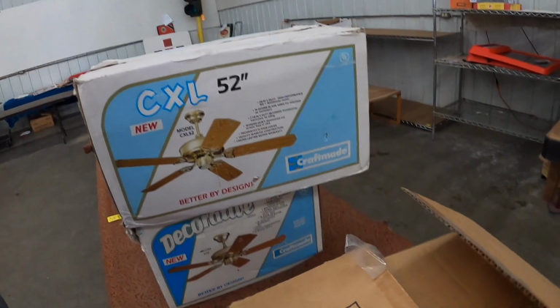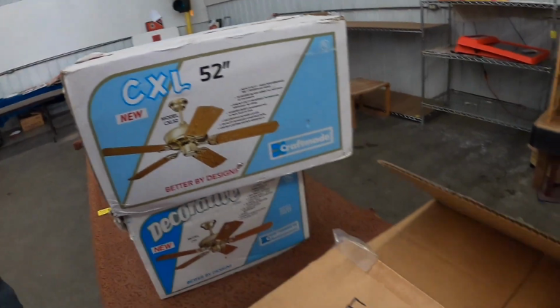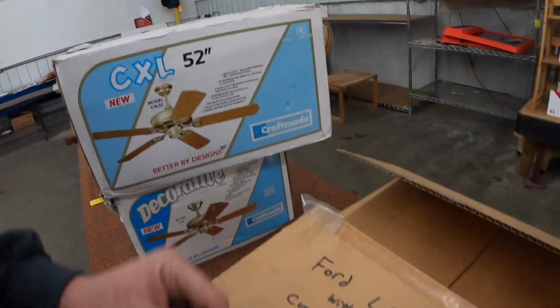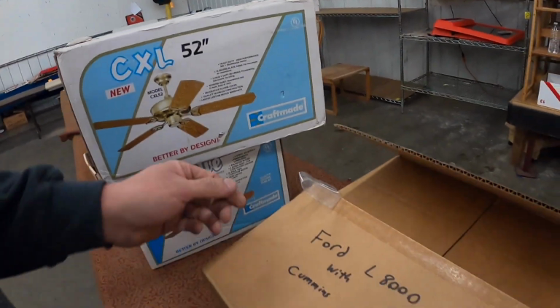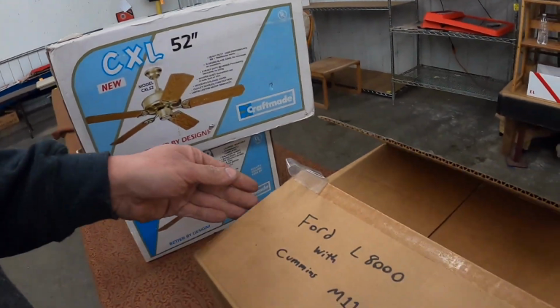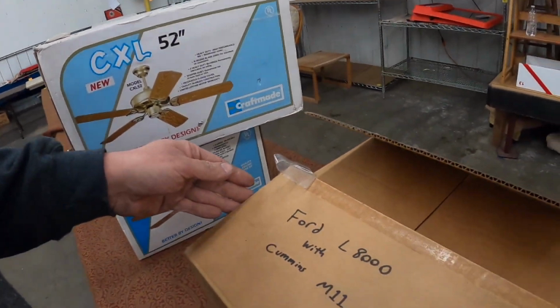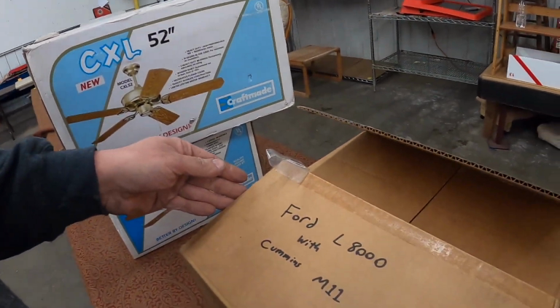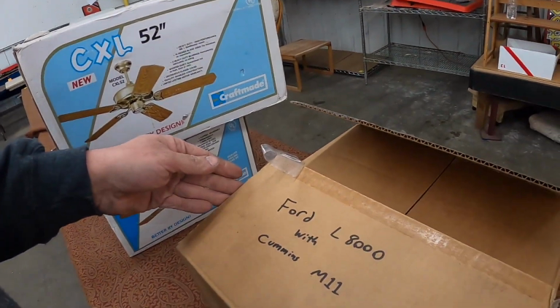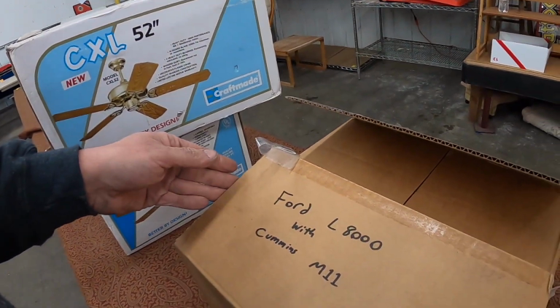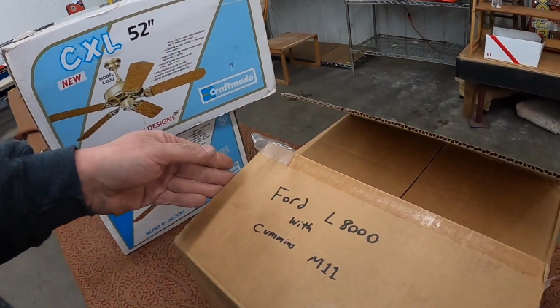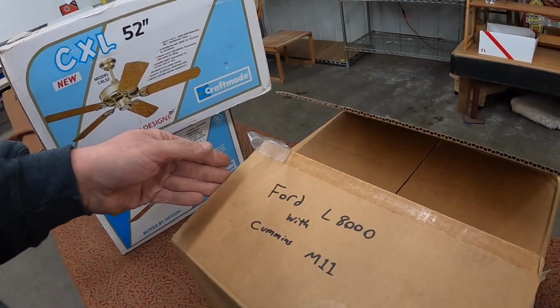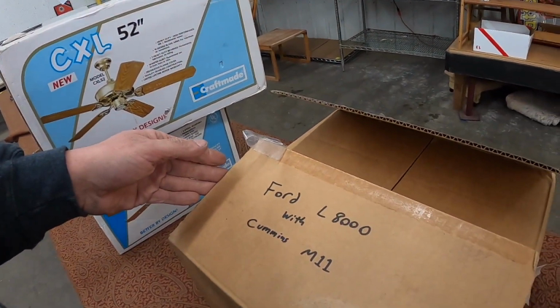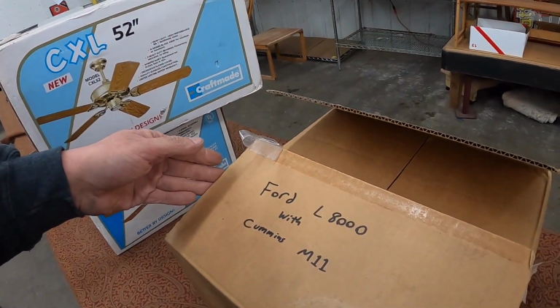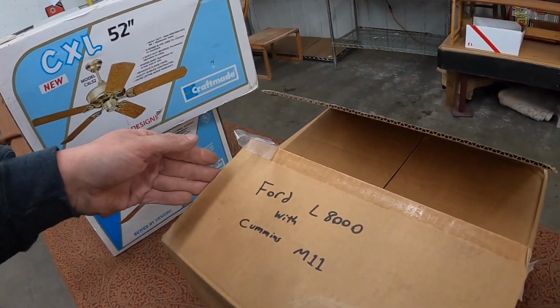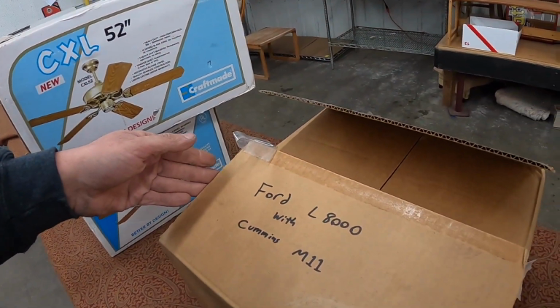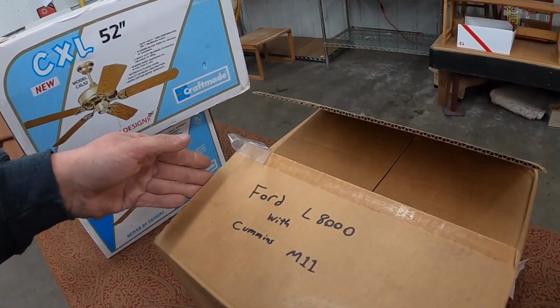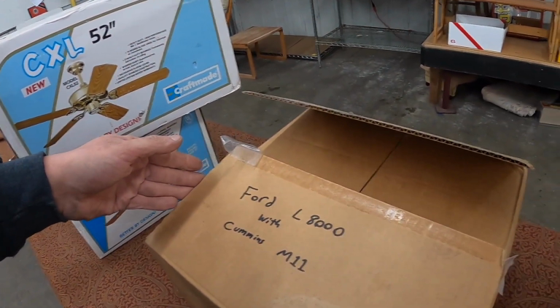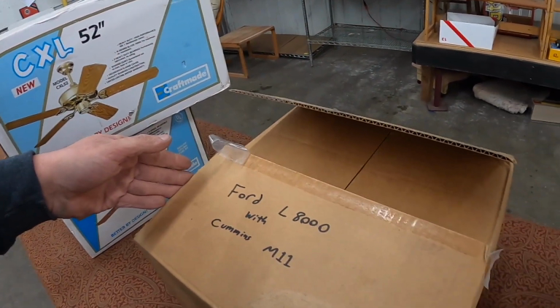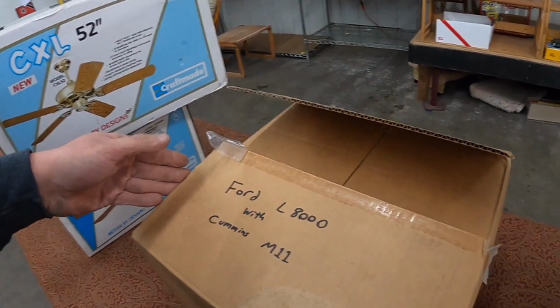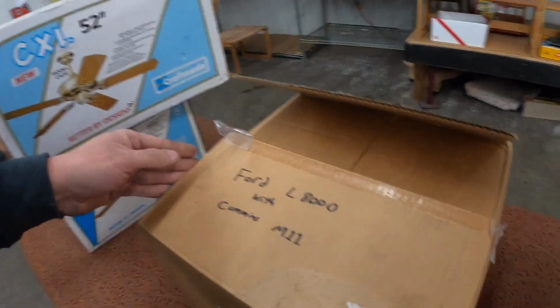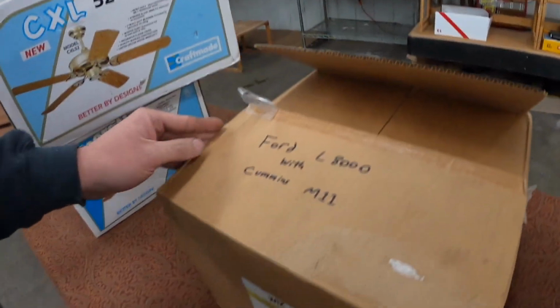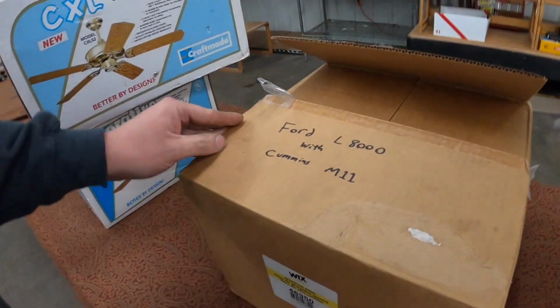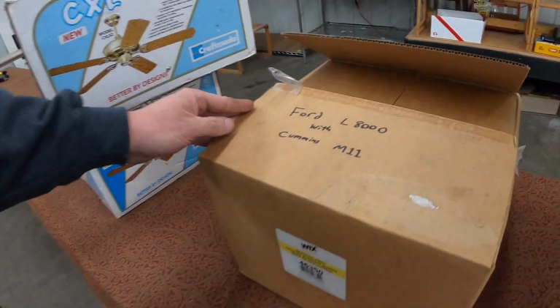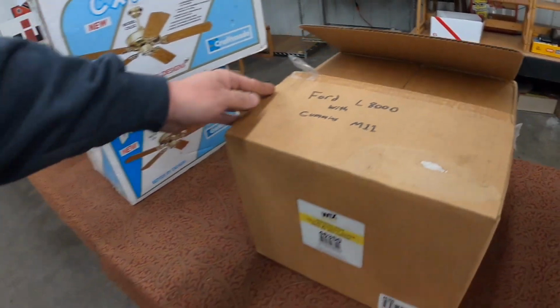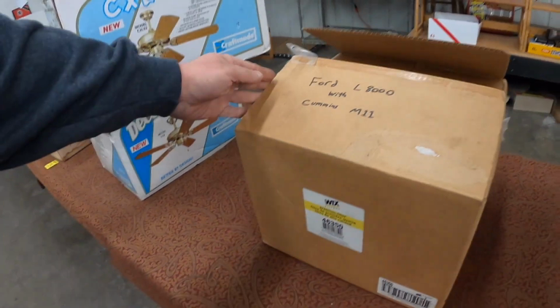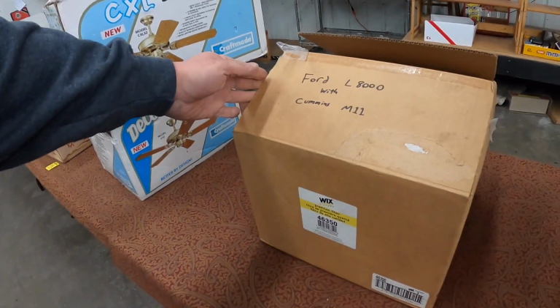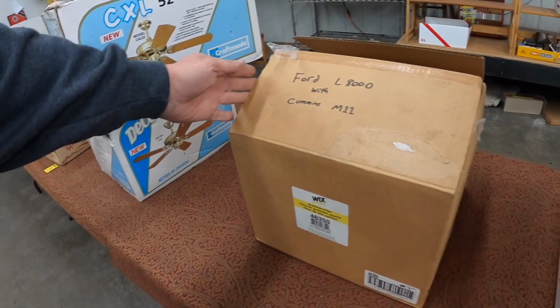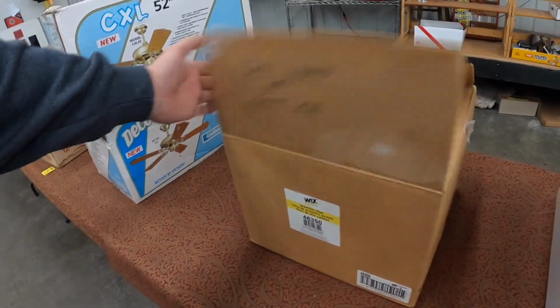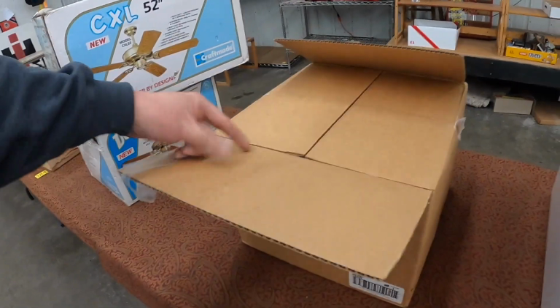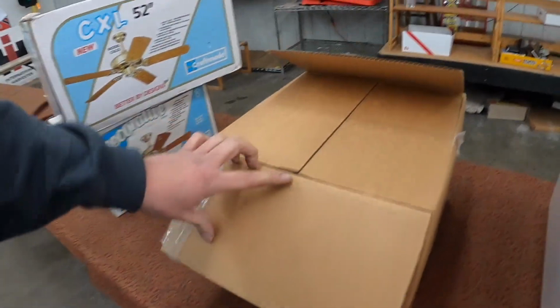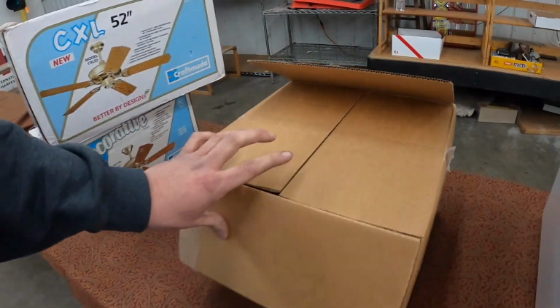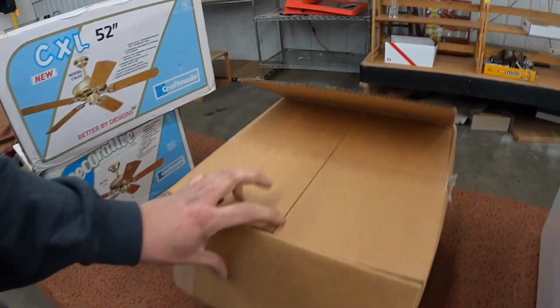They got a Ford L8000 with Cummins M11 air filter. I think Danny has one of them.